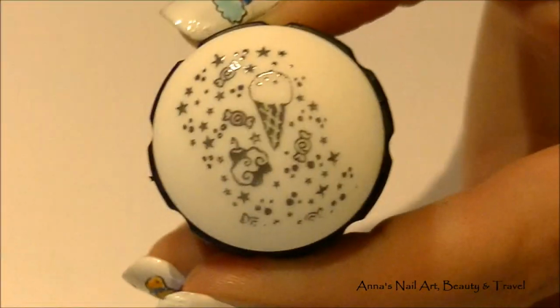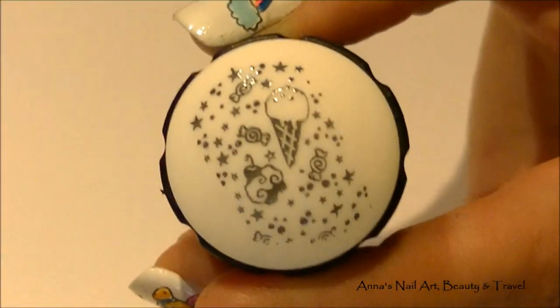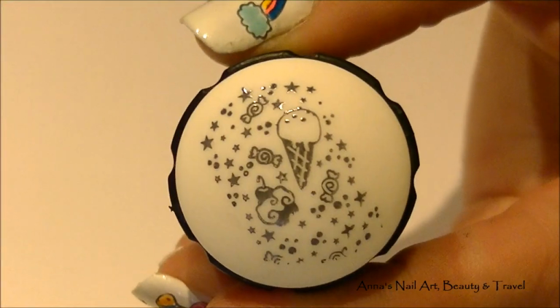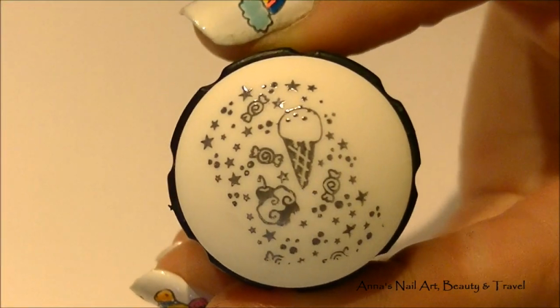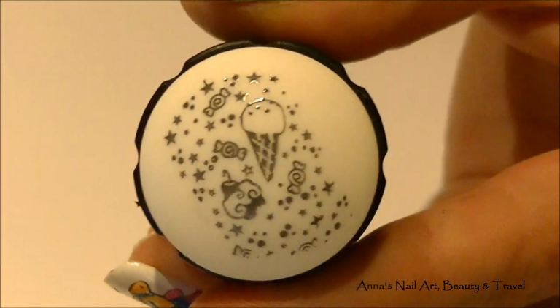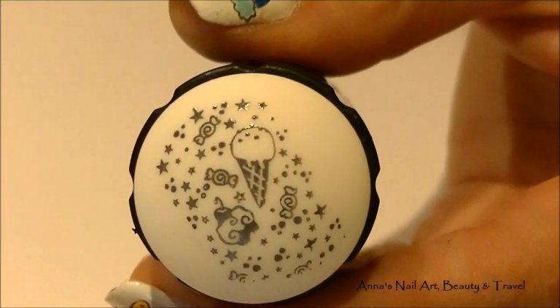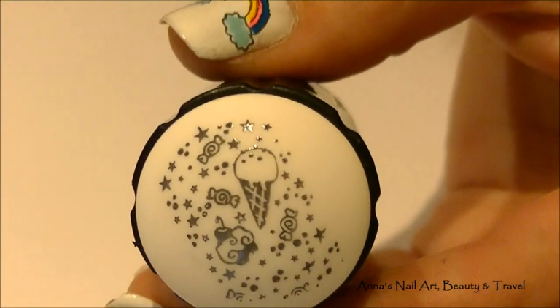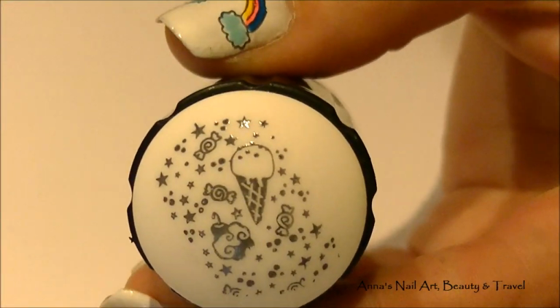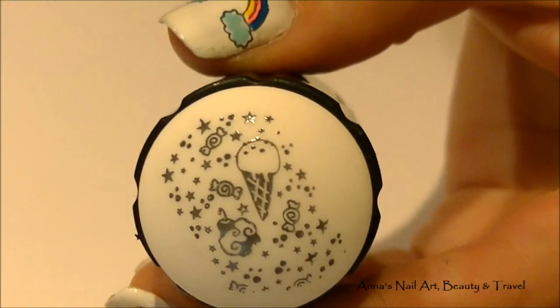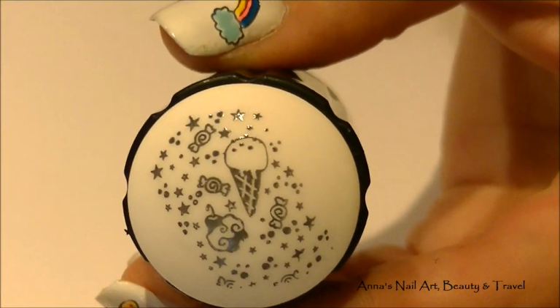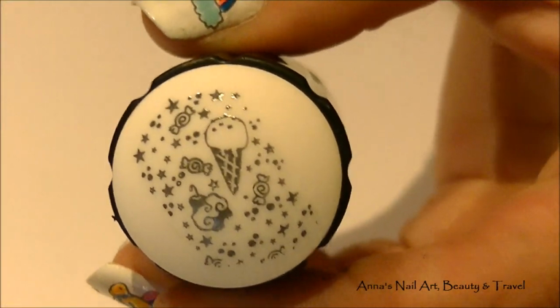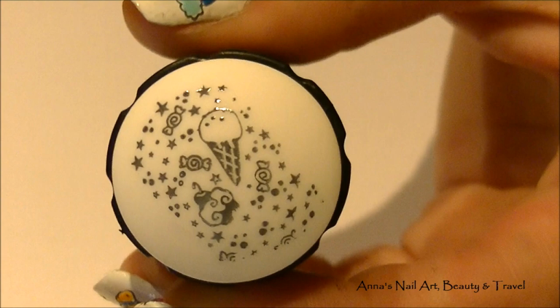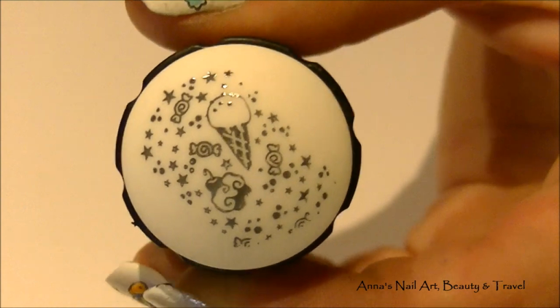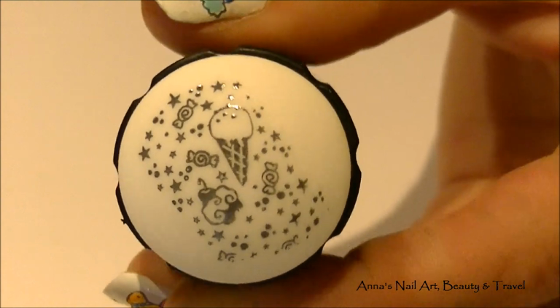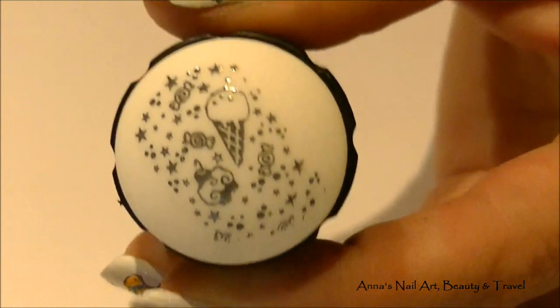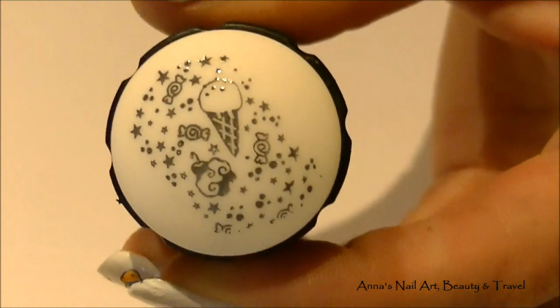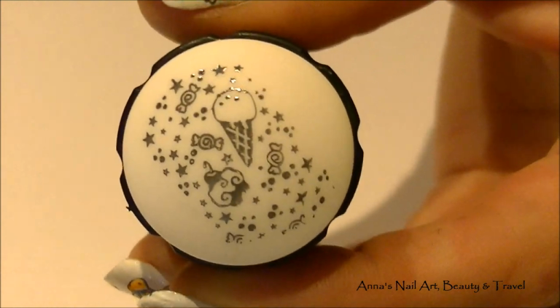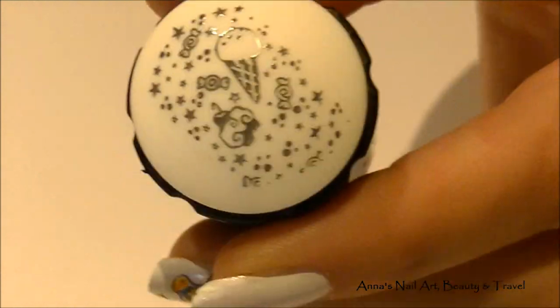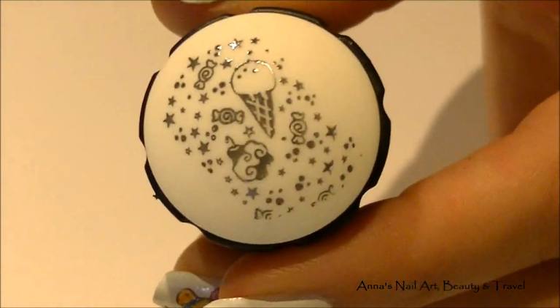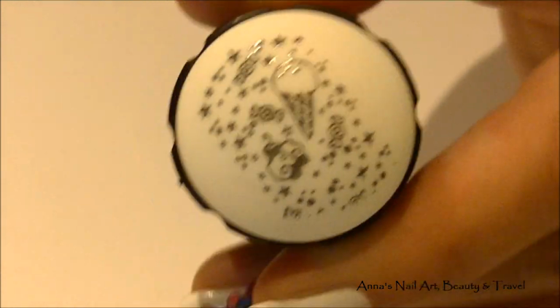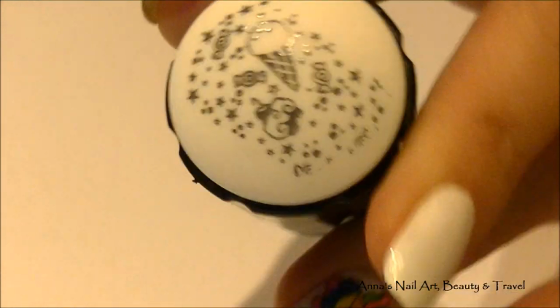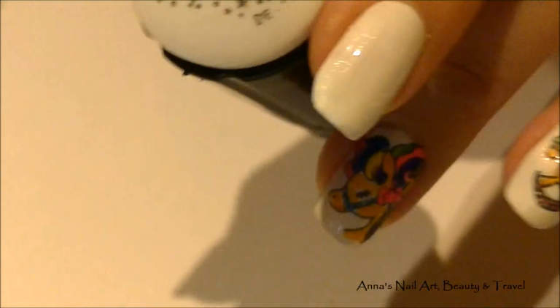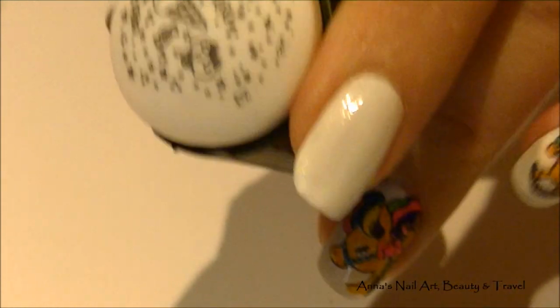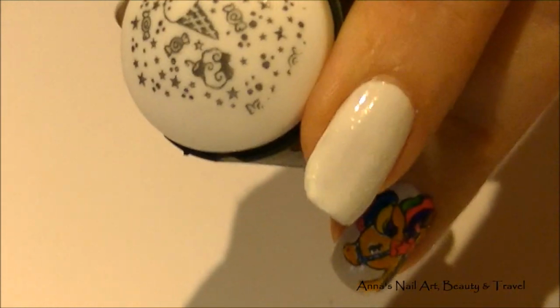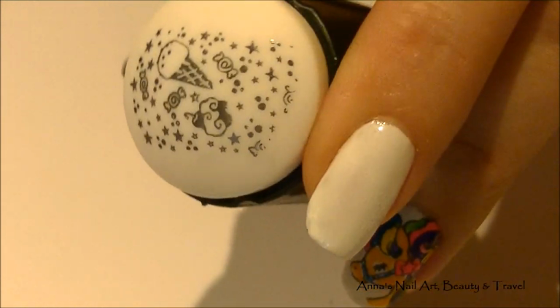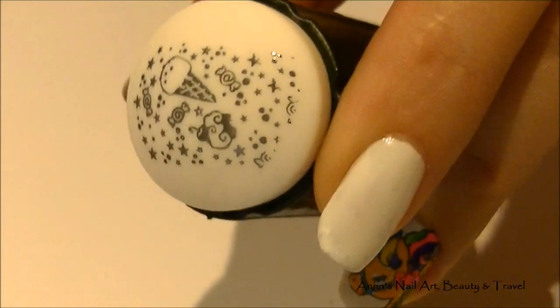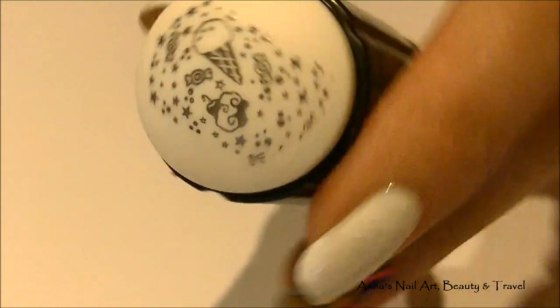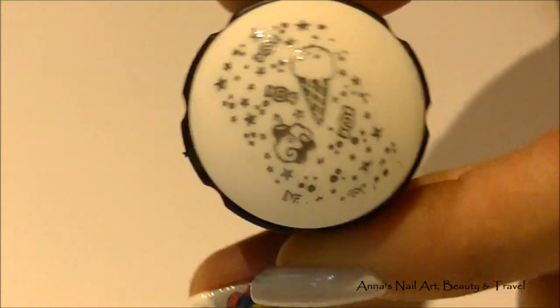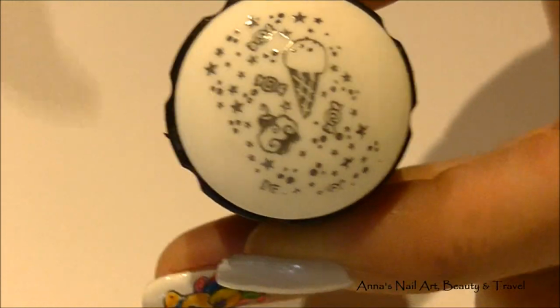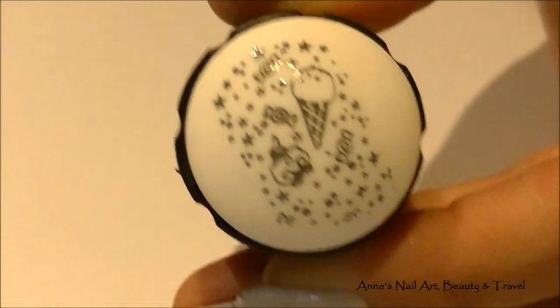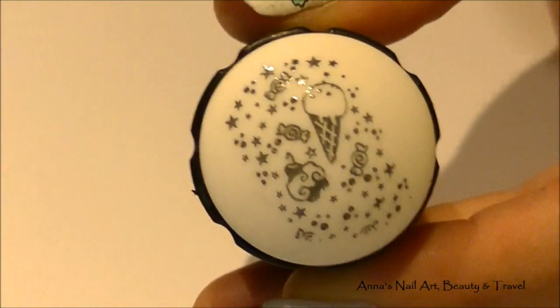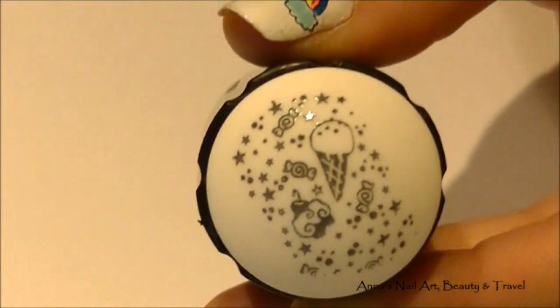Now that I've got this image, I'm going to go ahead and color in my ice cream cone, and I'm going to be applying that to my pointer finger.